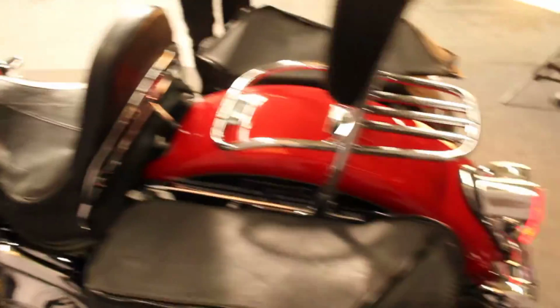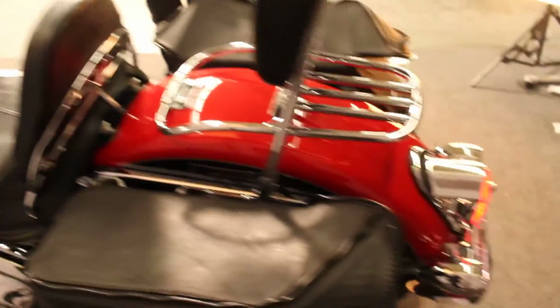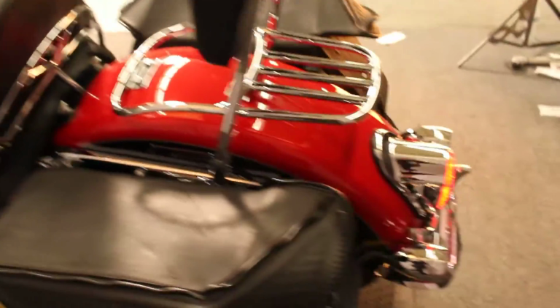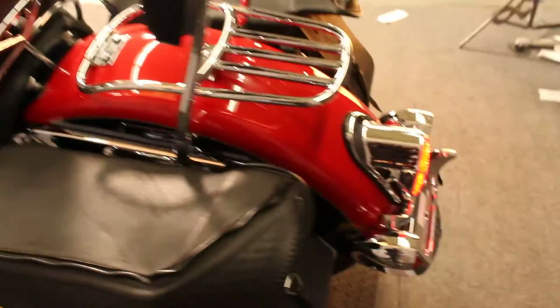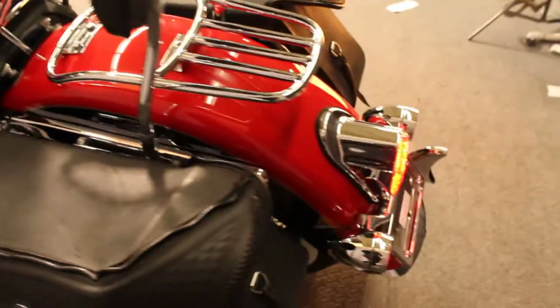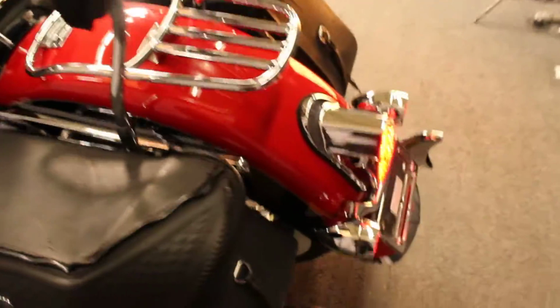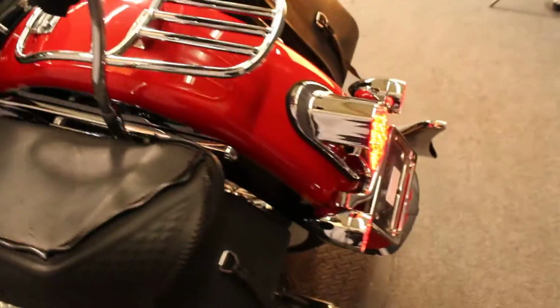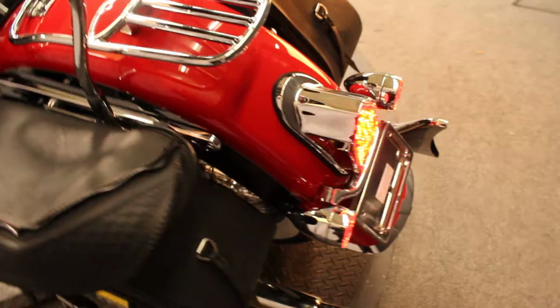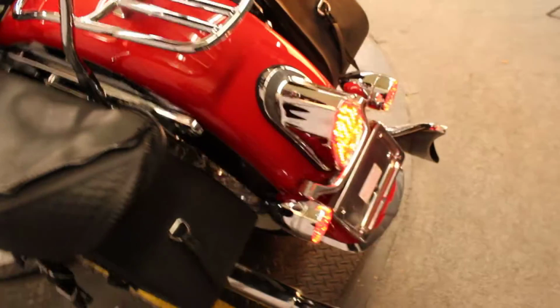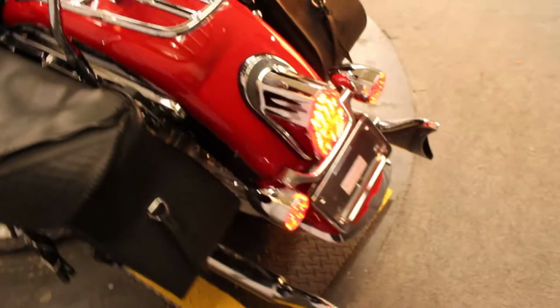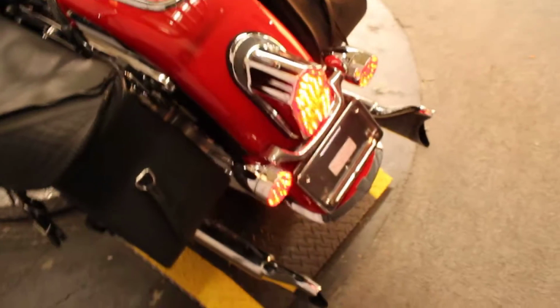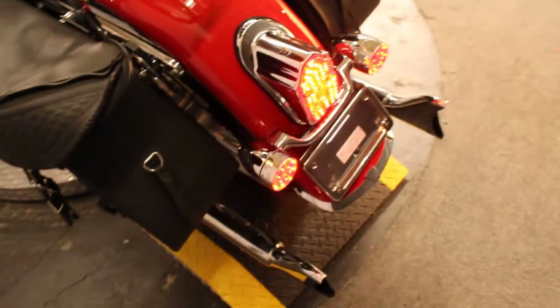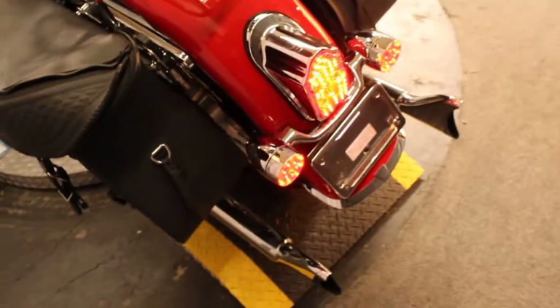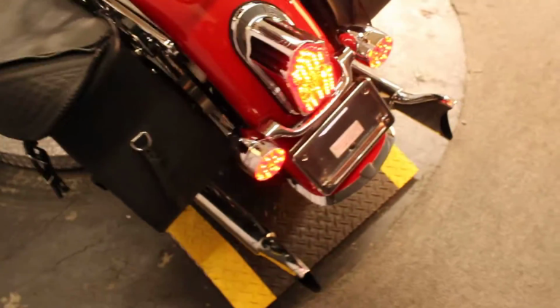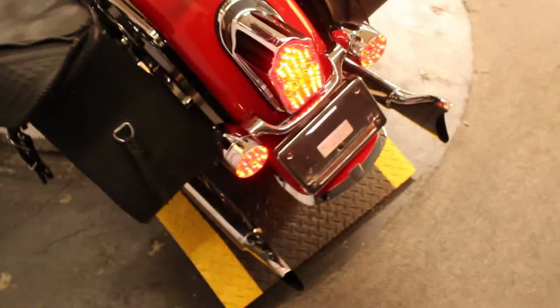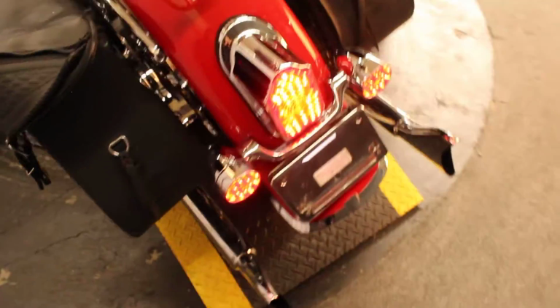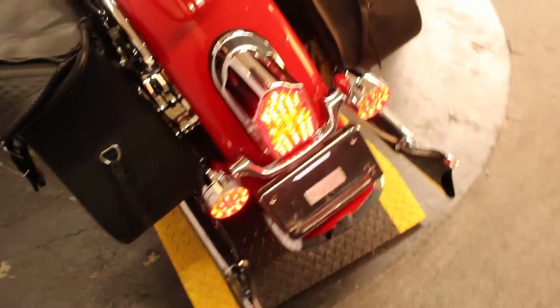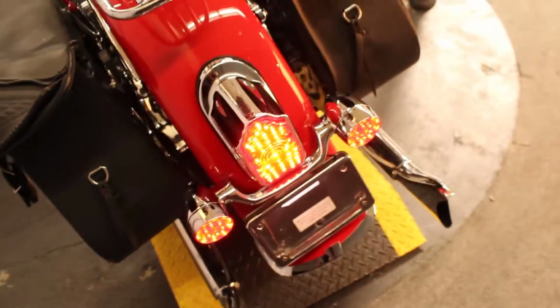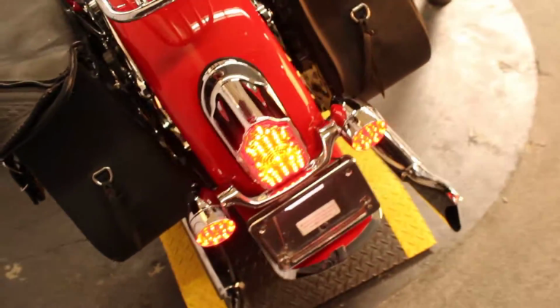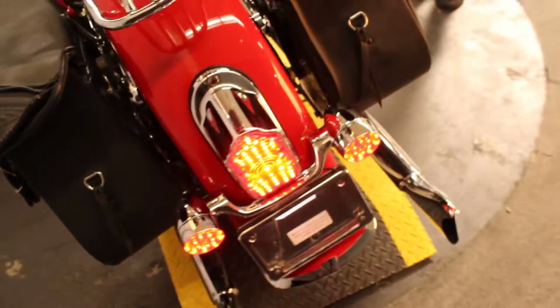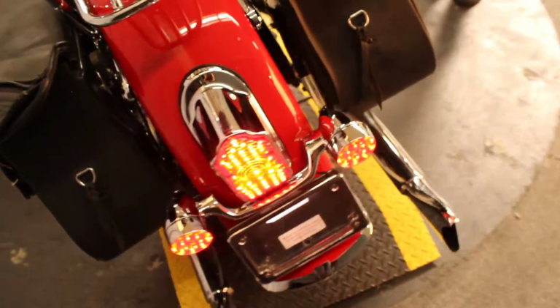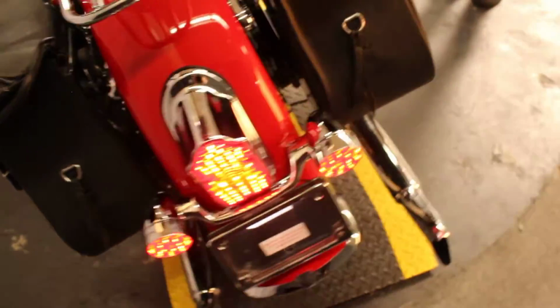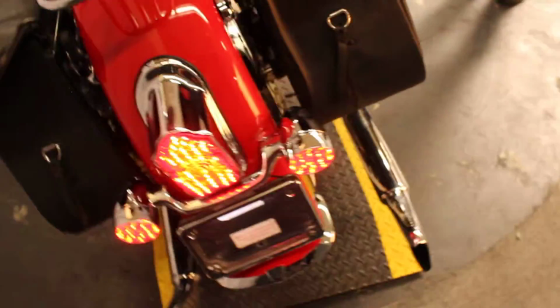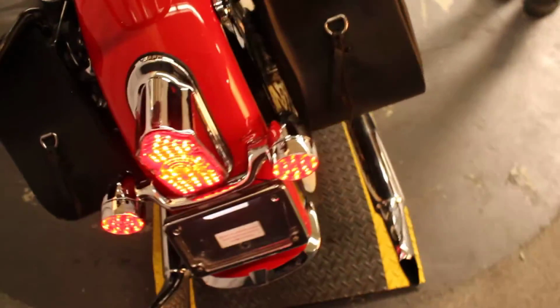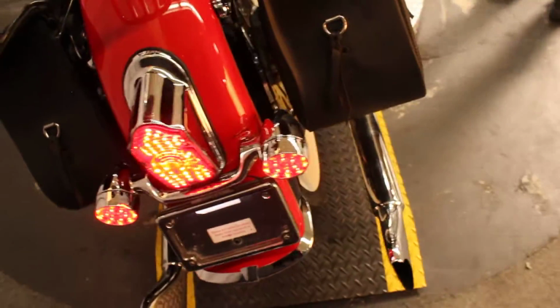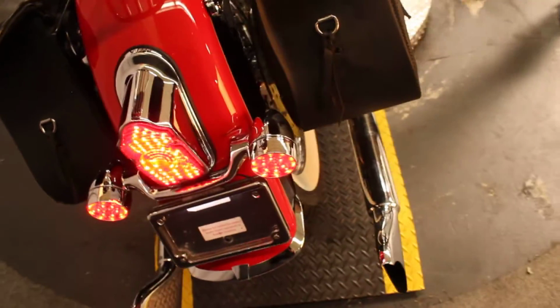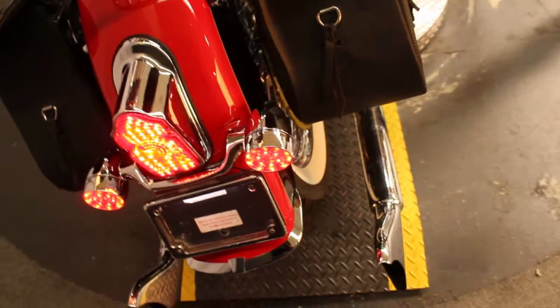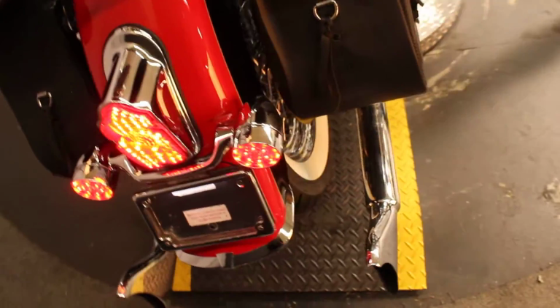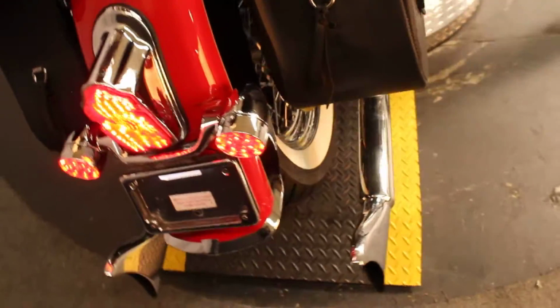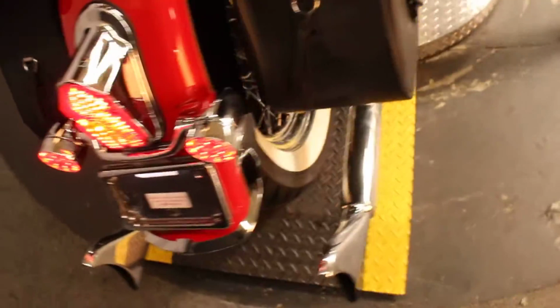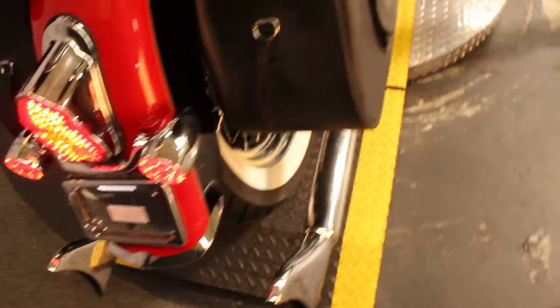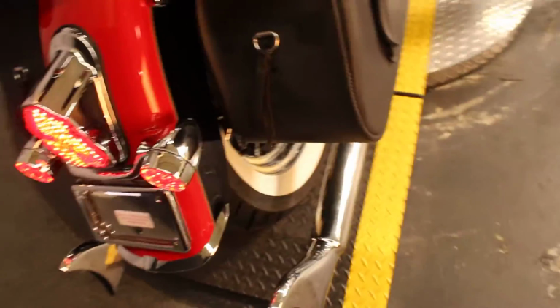It has a fishtail exhaust and a custom air cleaner, just to show you what she sounds like.